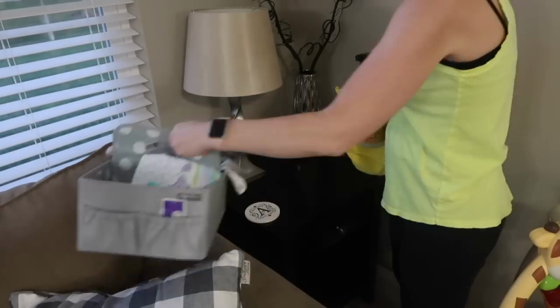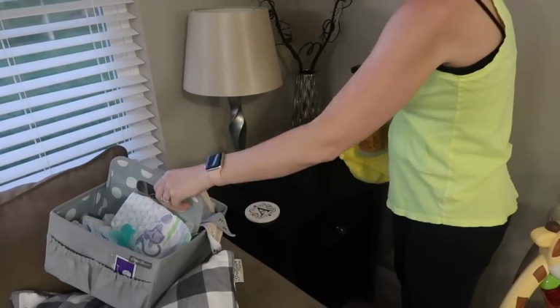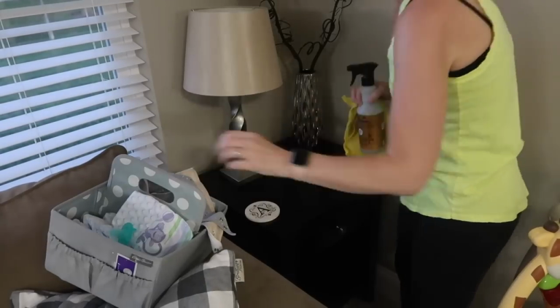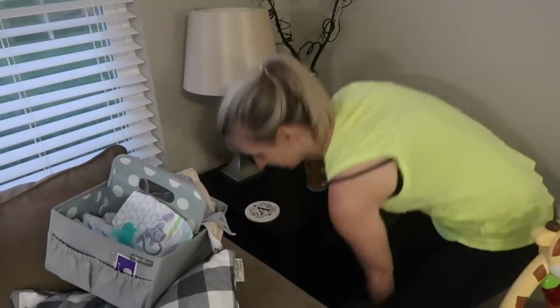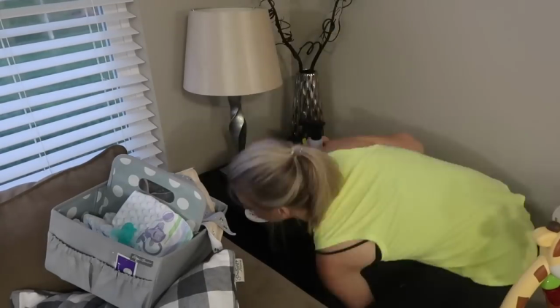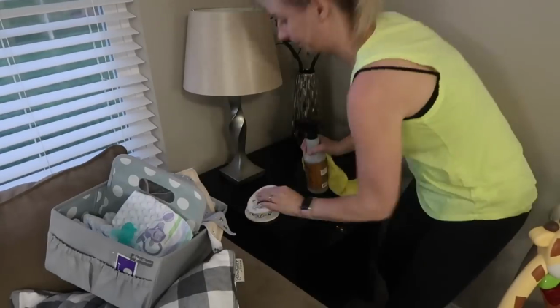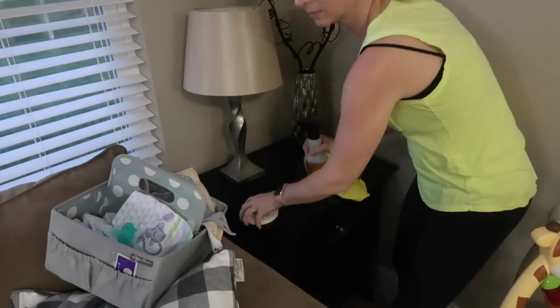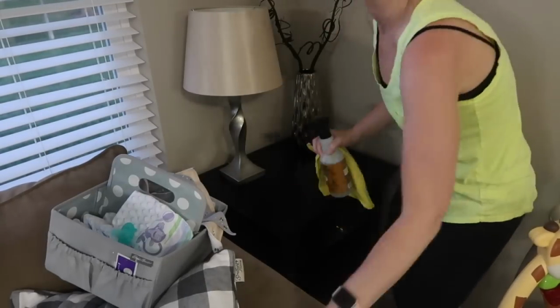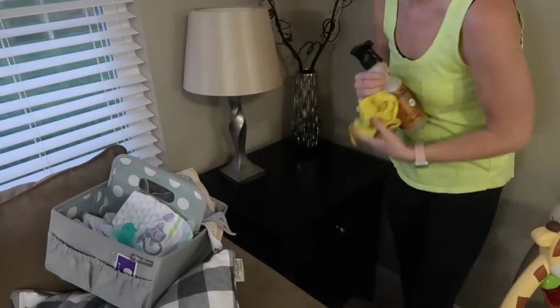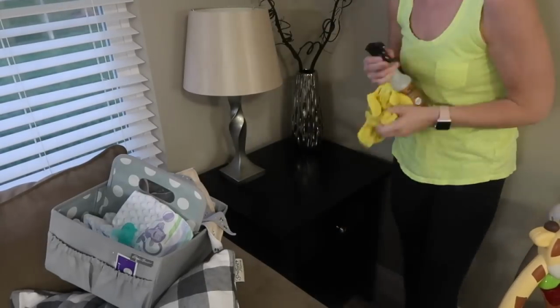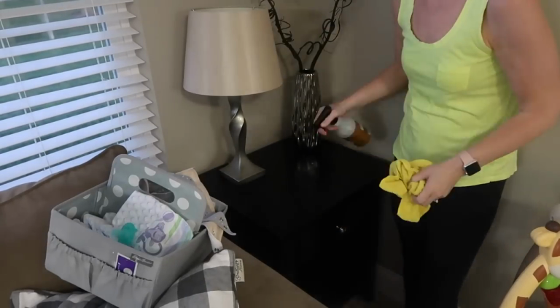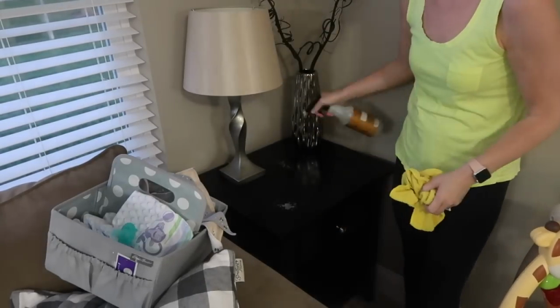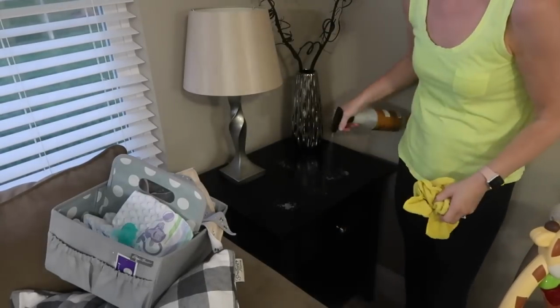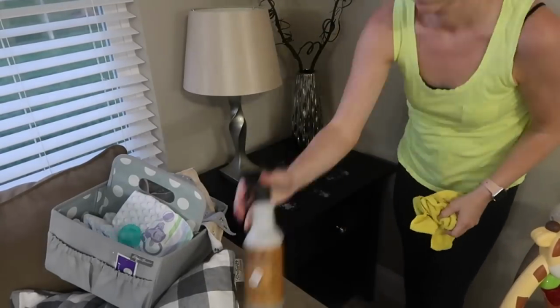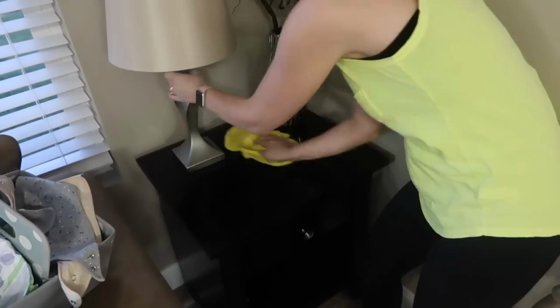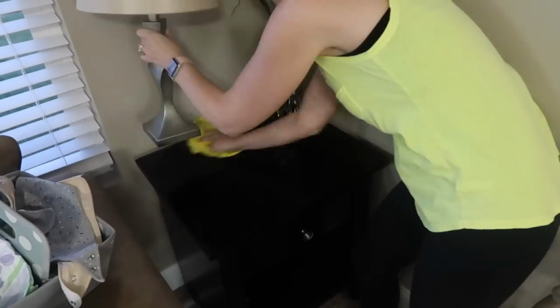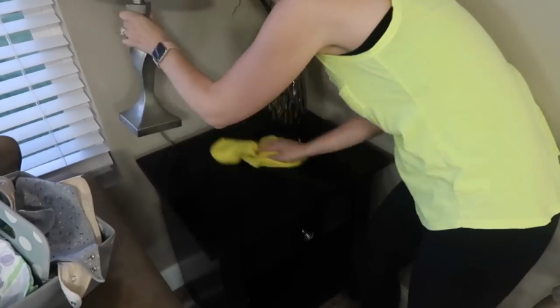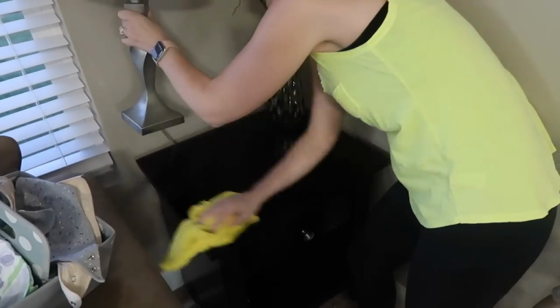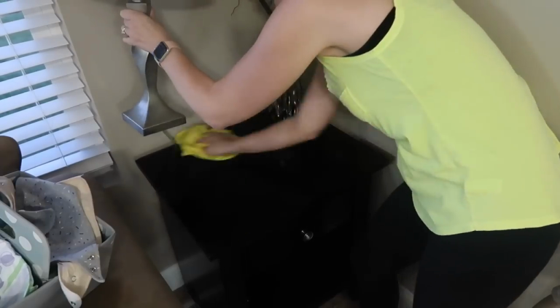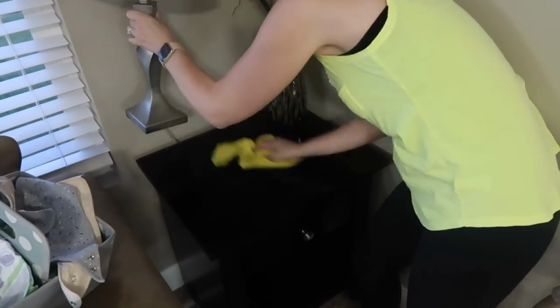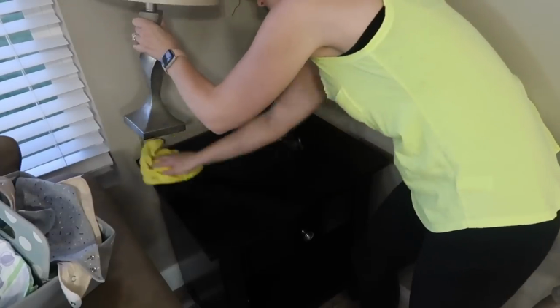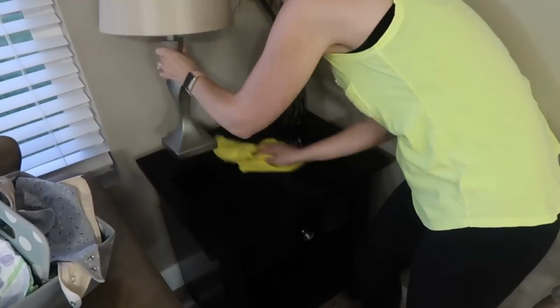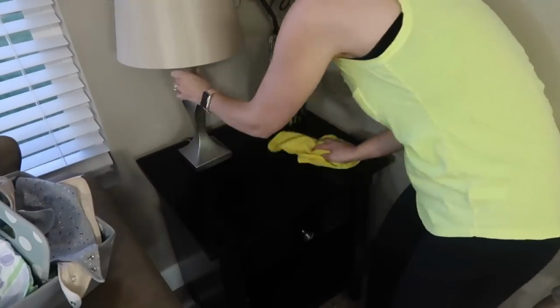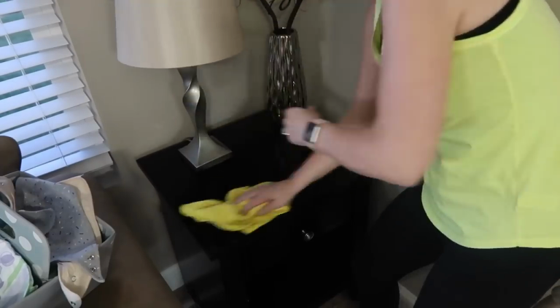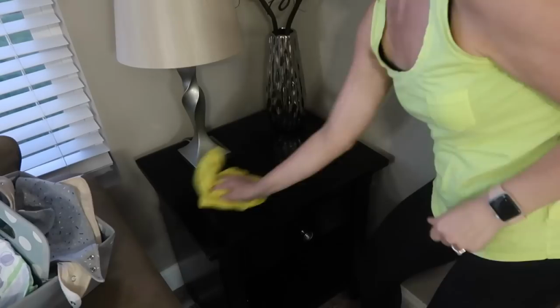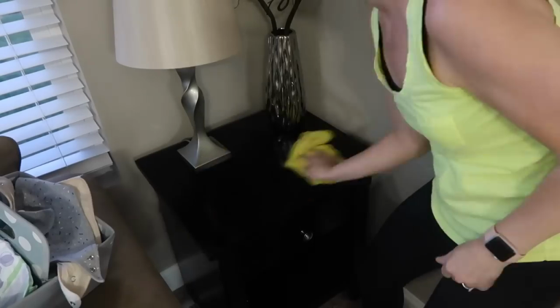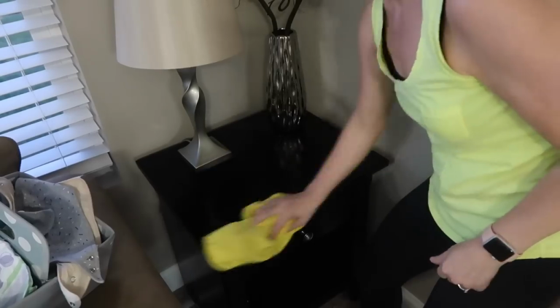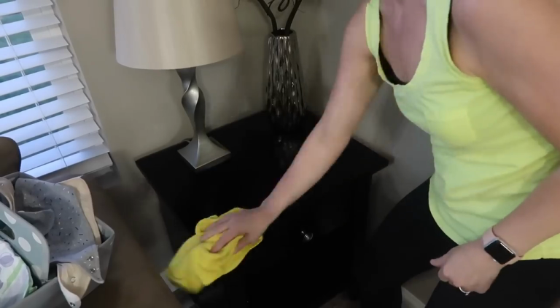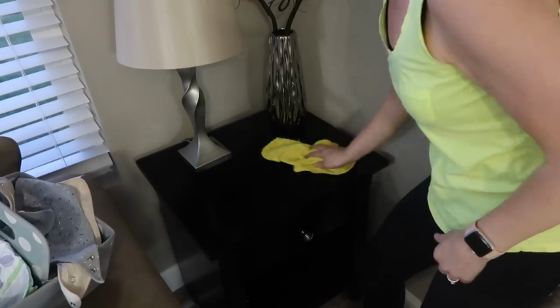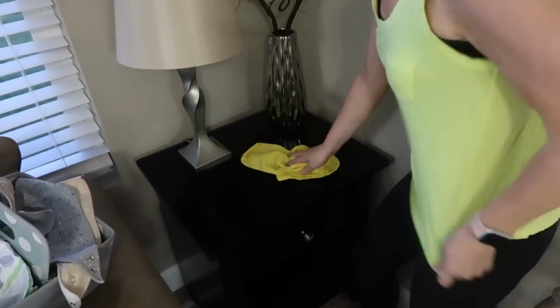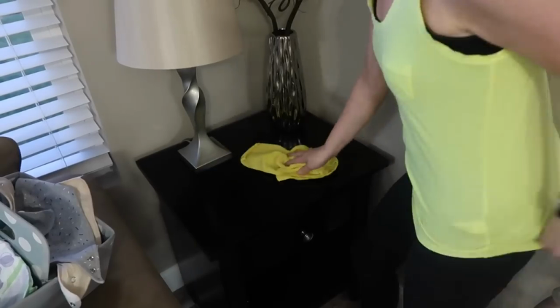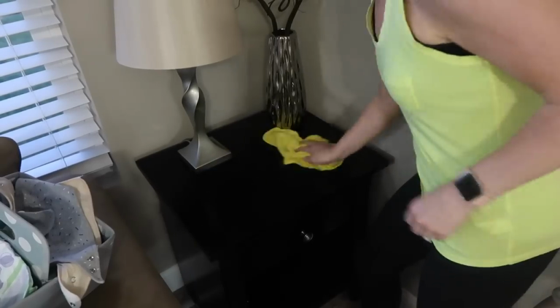If you guys are curious, I was just using microfiber cloths to wipe everything down in my house.